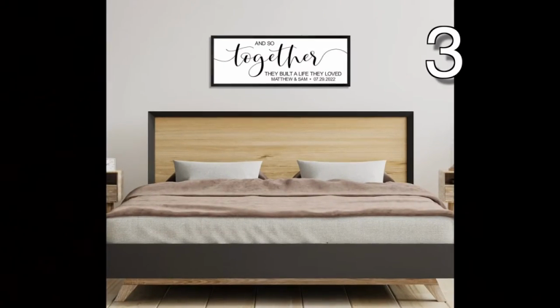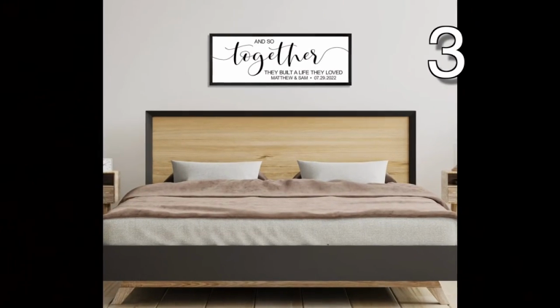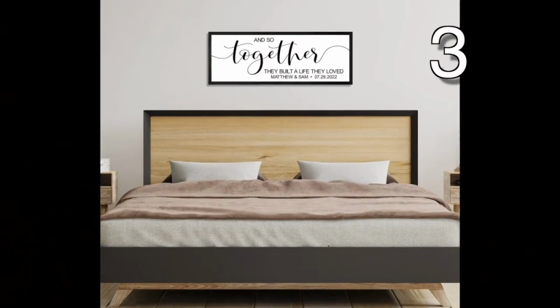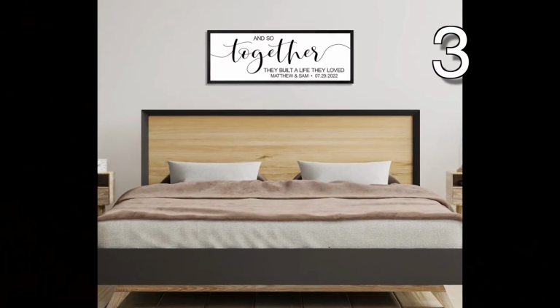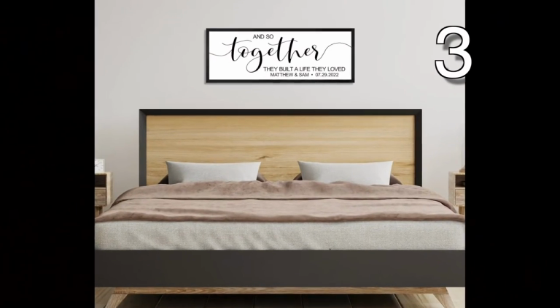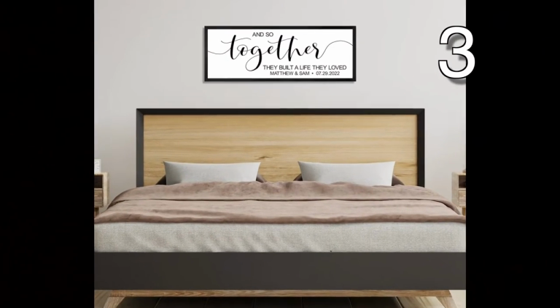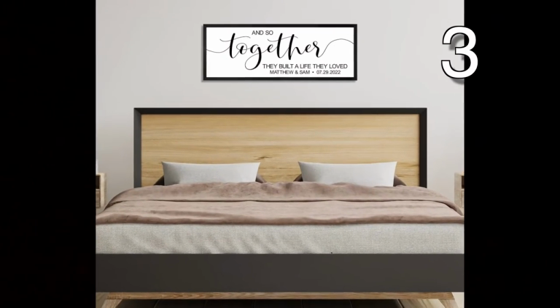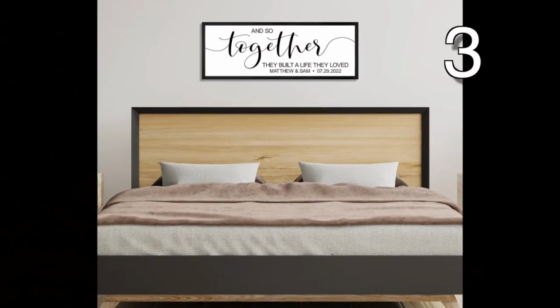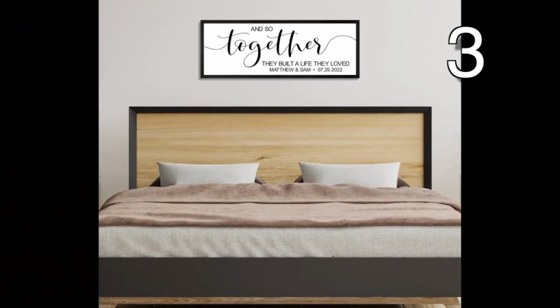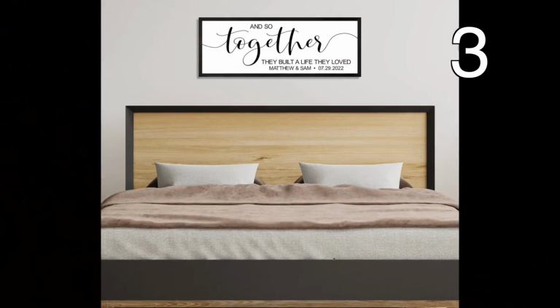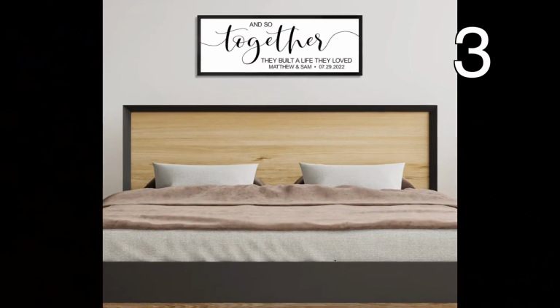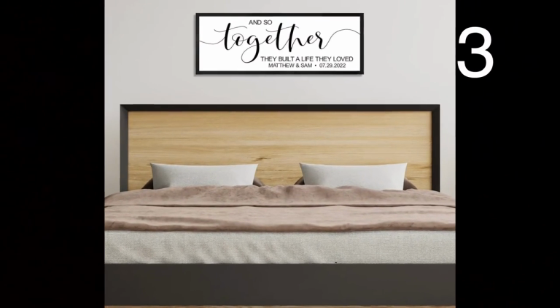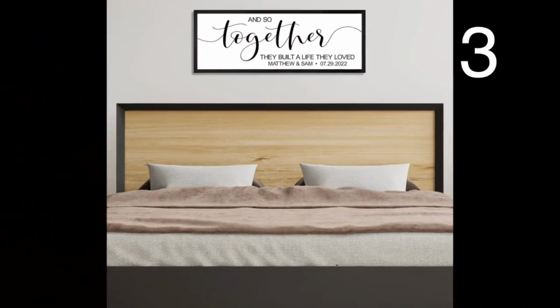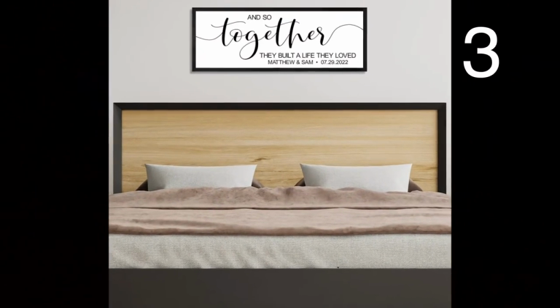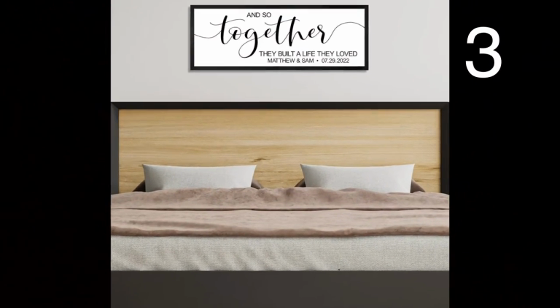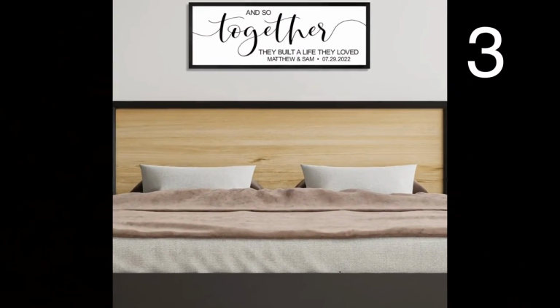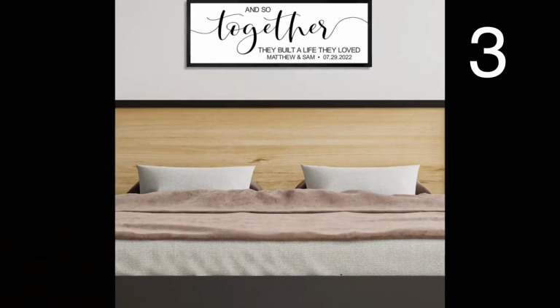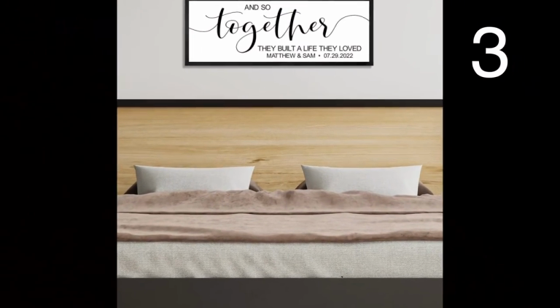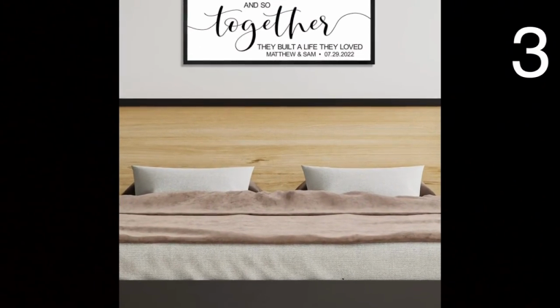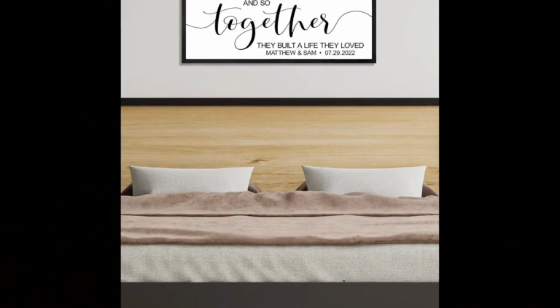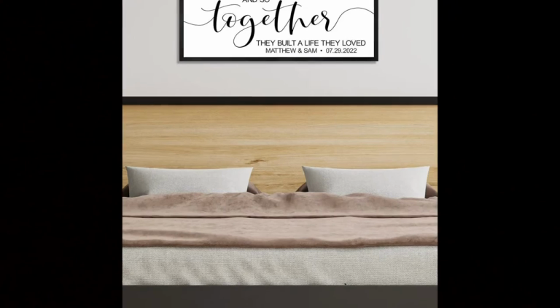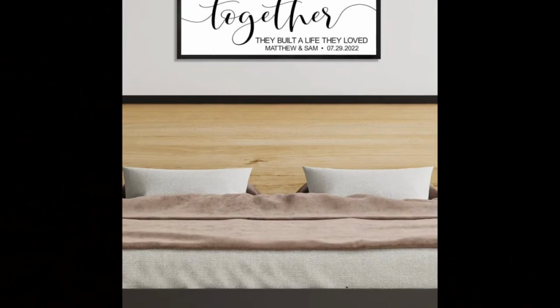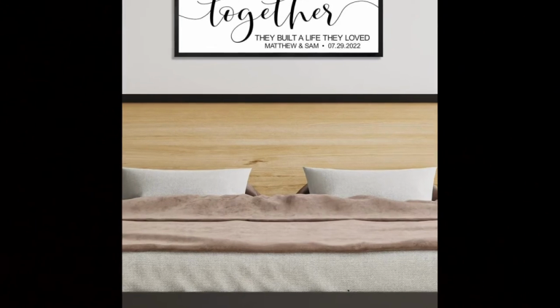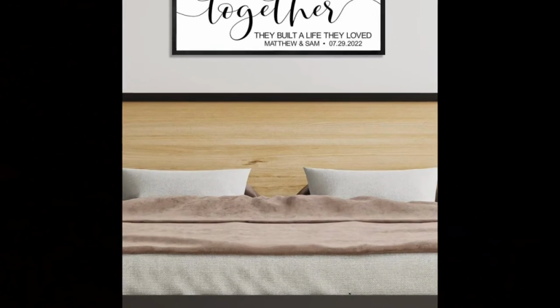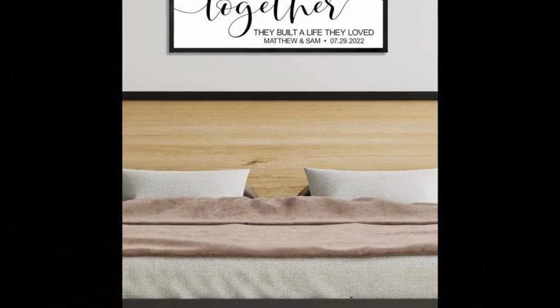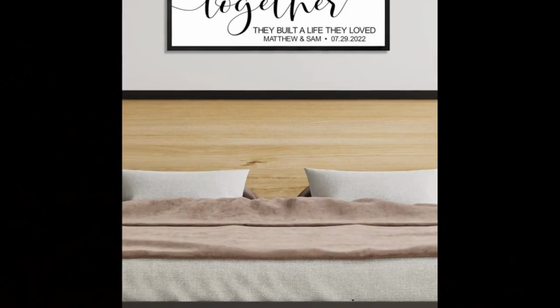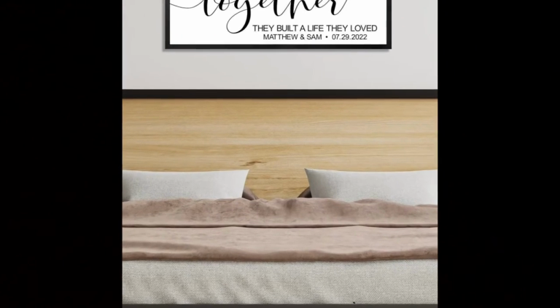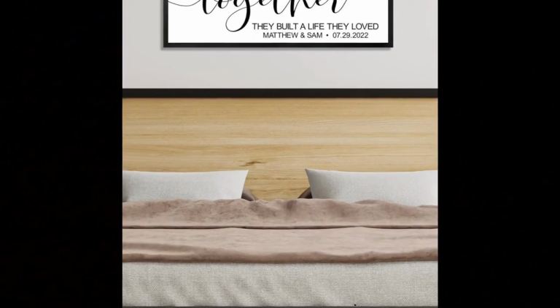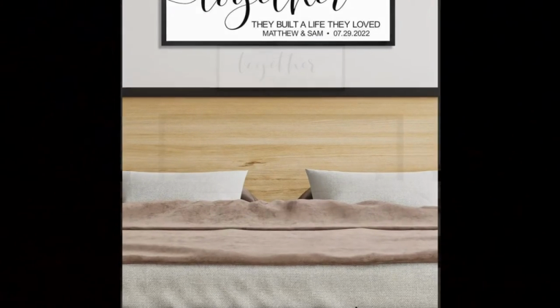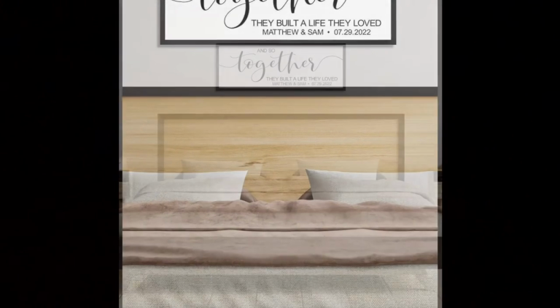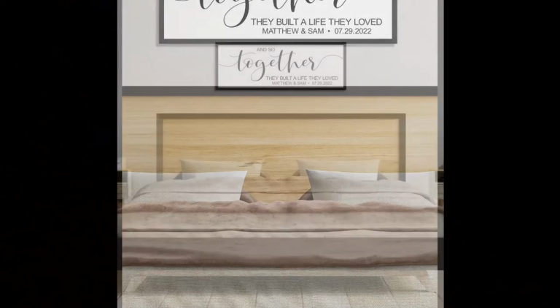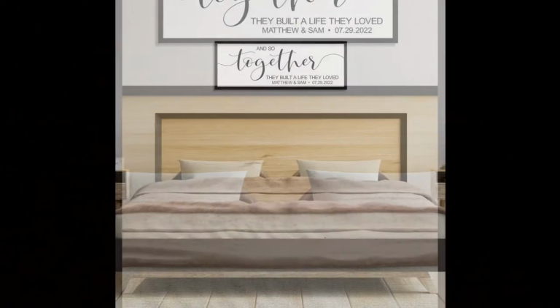Make your bride and groom a framed picture by using a print-on-demand service and thrifting a picture frame.